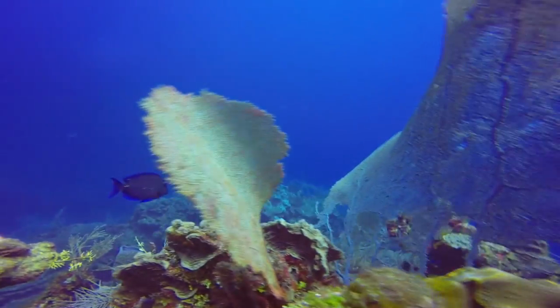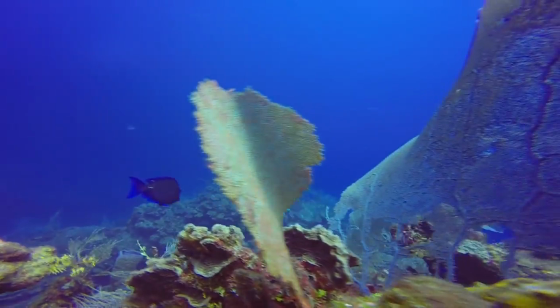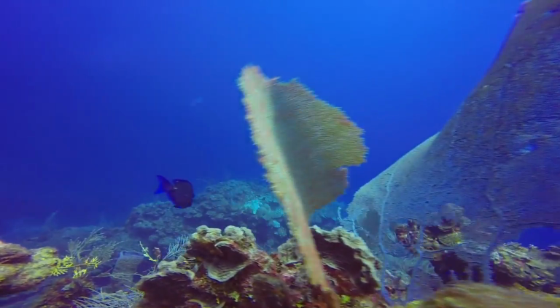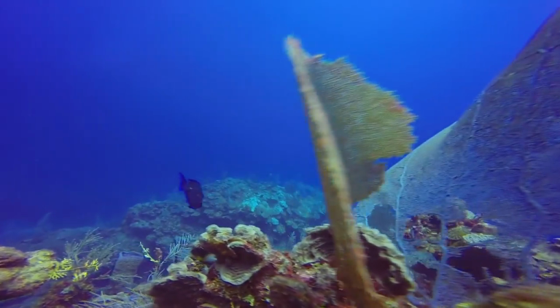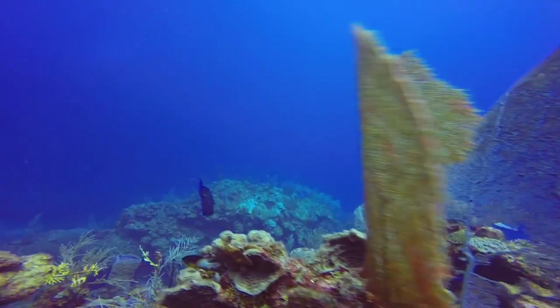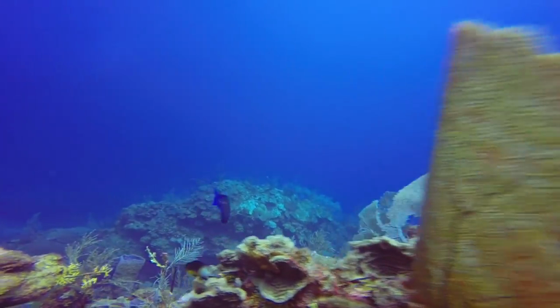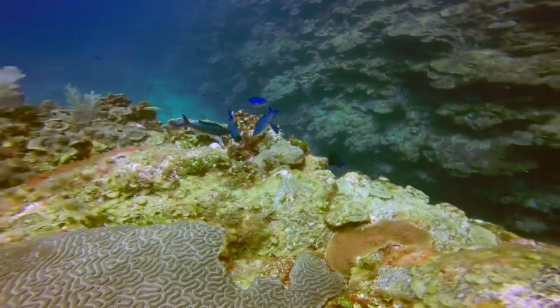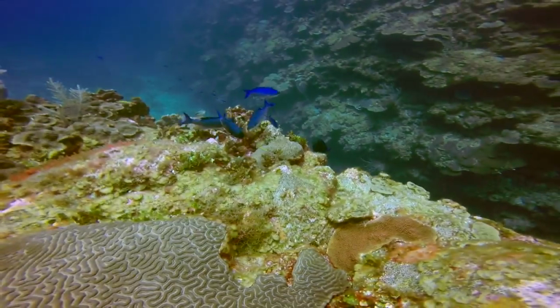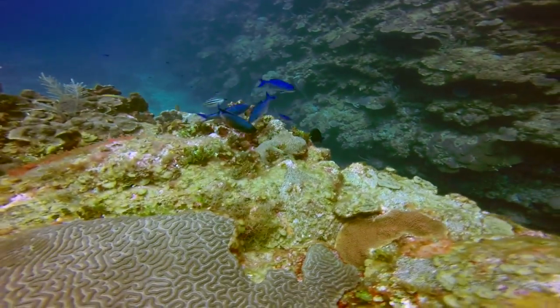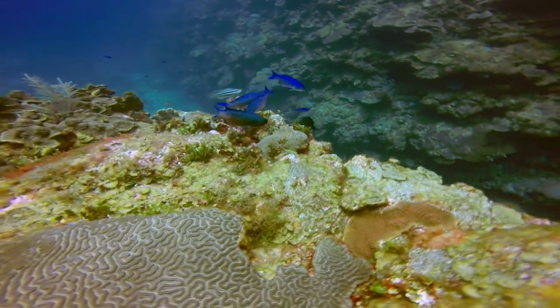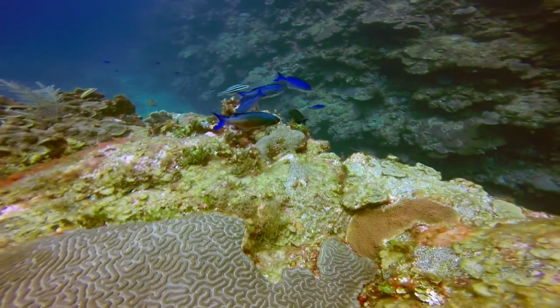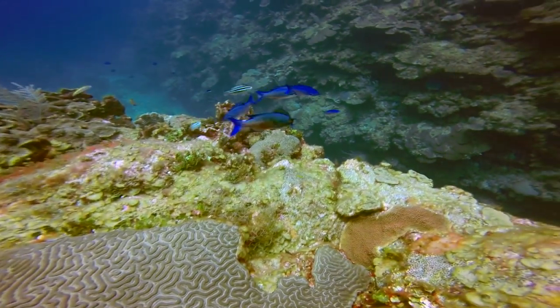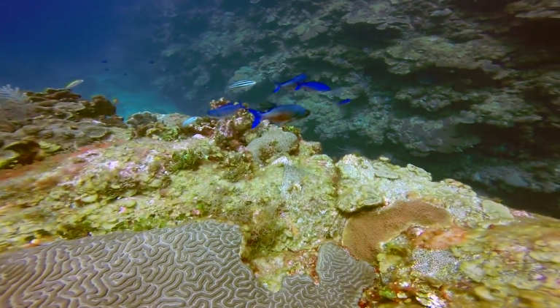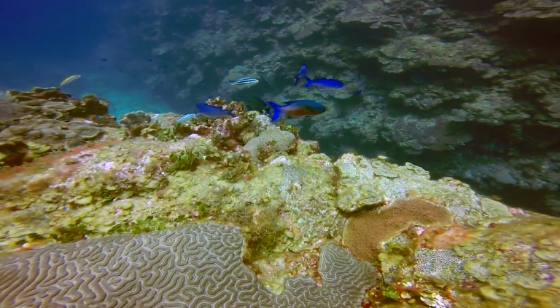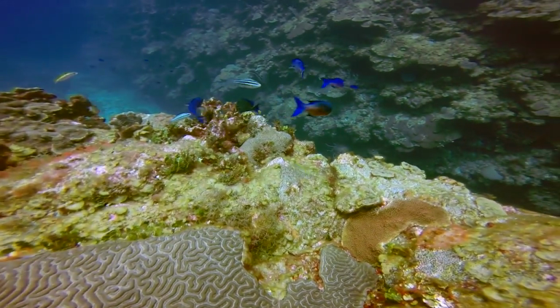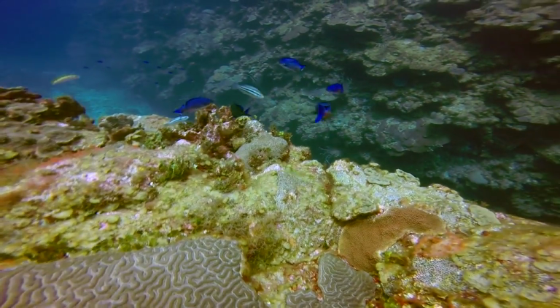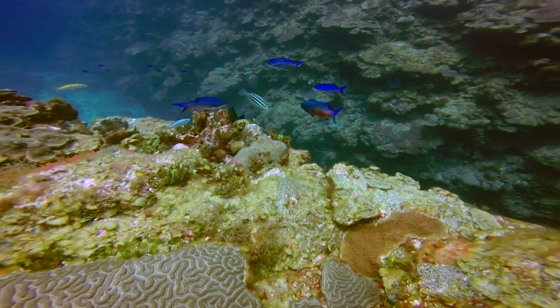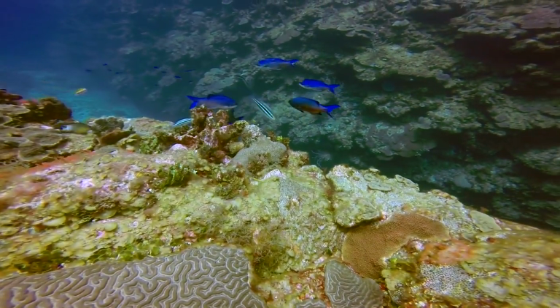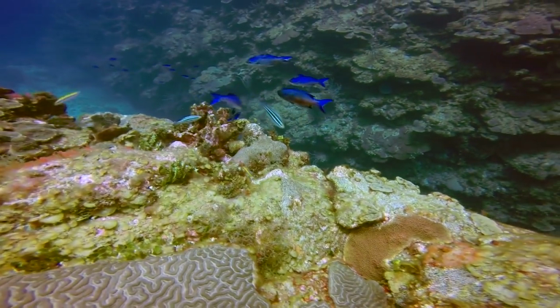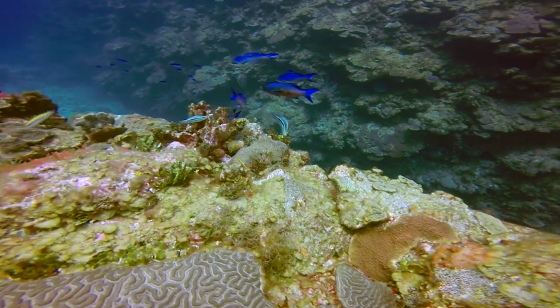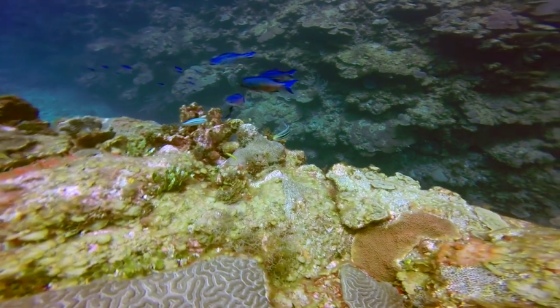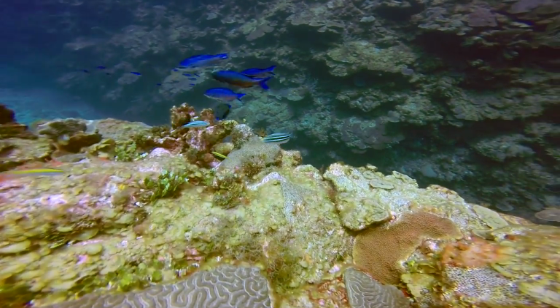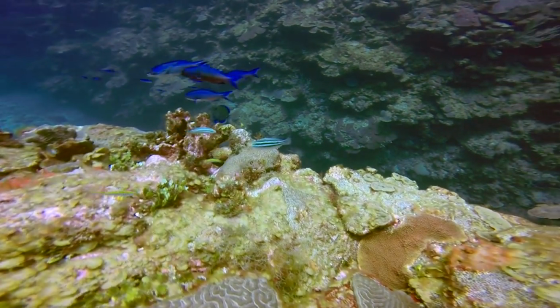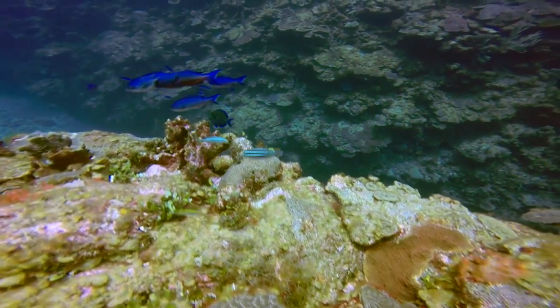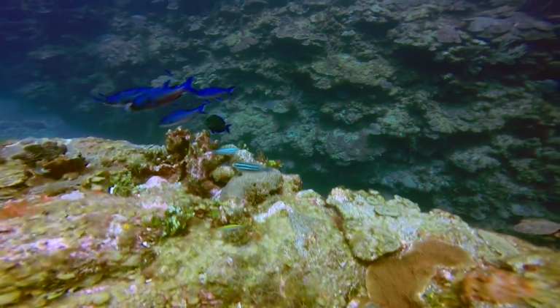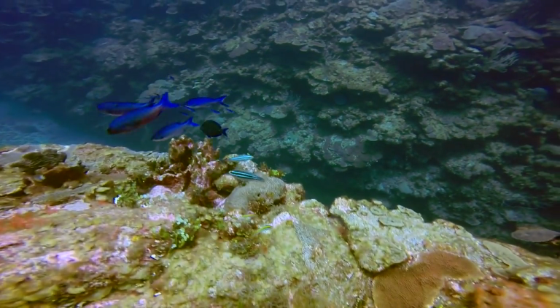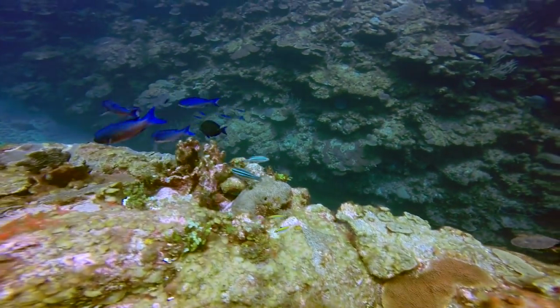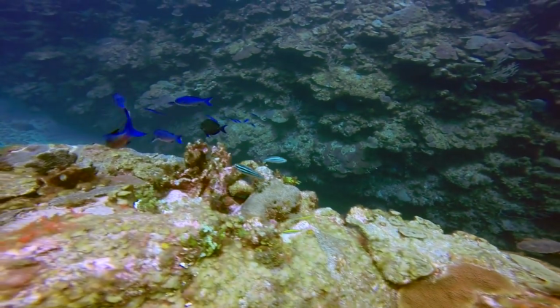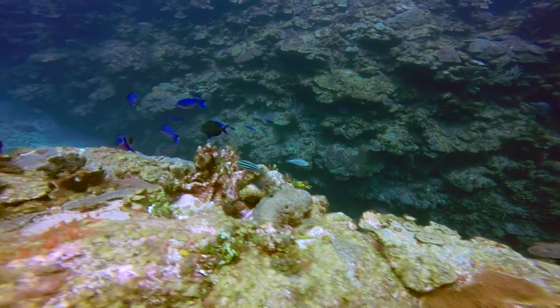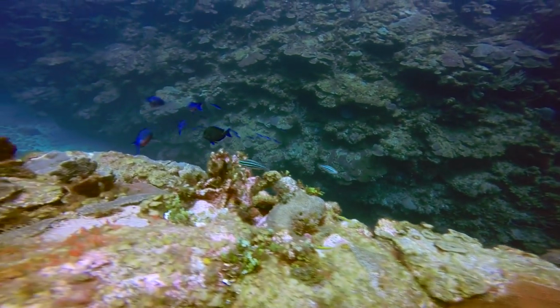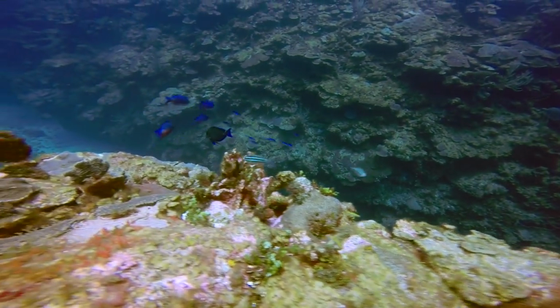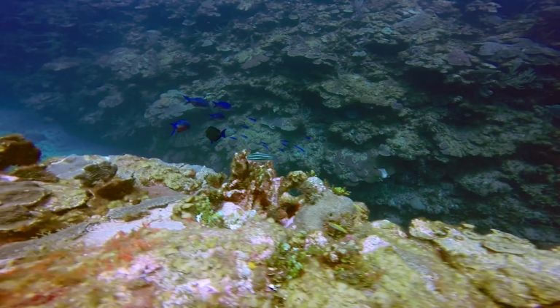The Belize barrier reef is connected to the Mesoamerican reef. At over 900 kilometers, this is the second largest coral shelf on earth.